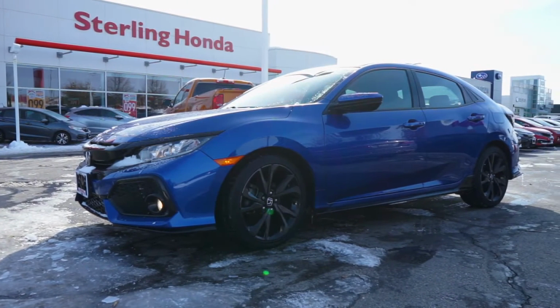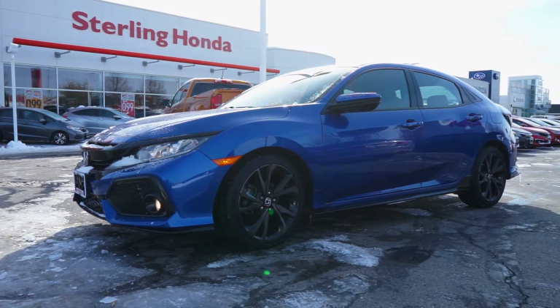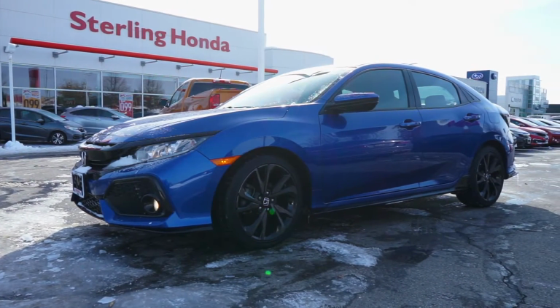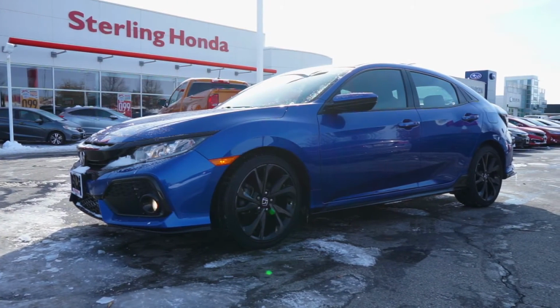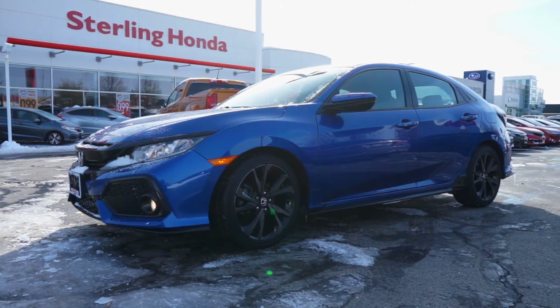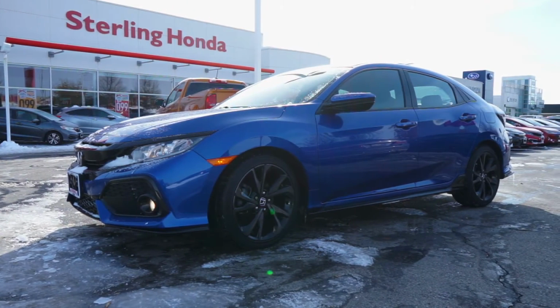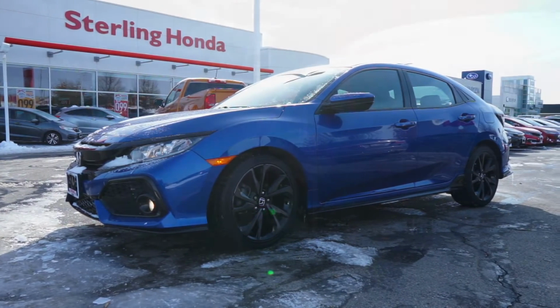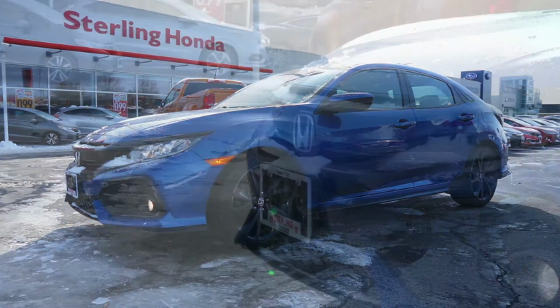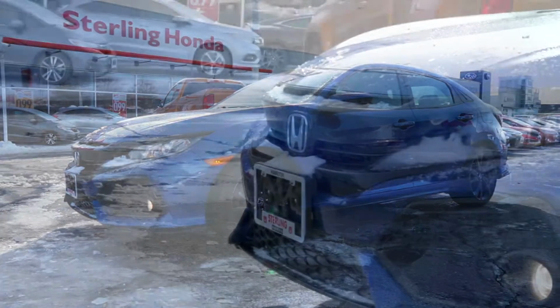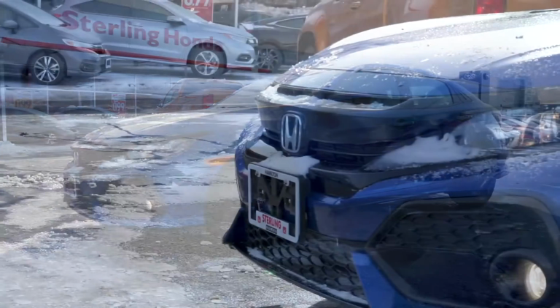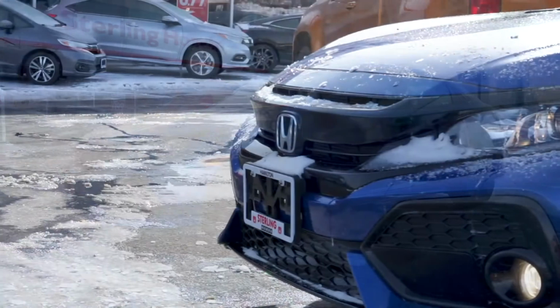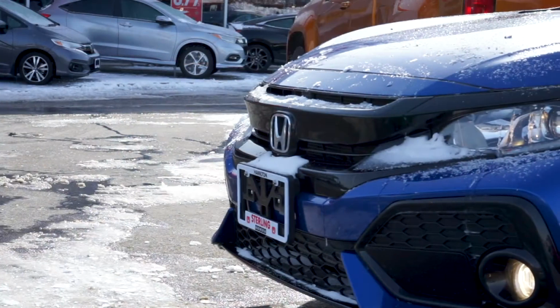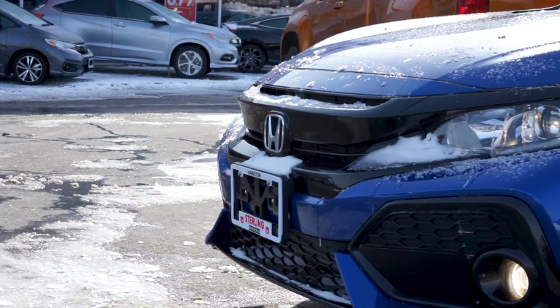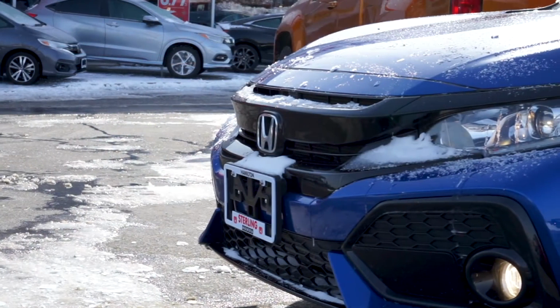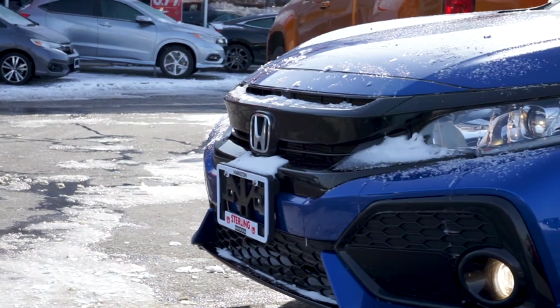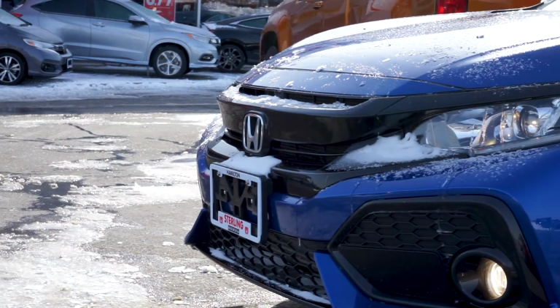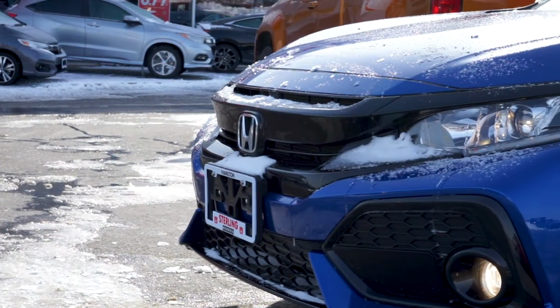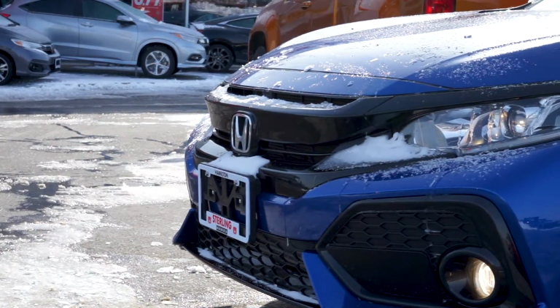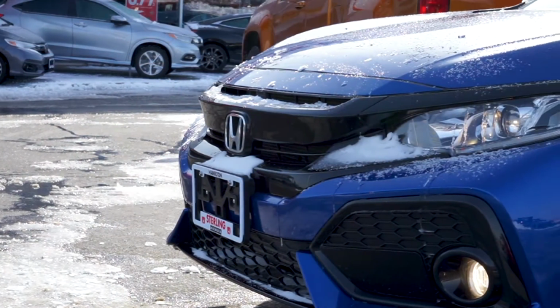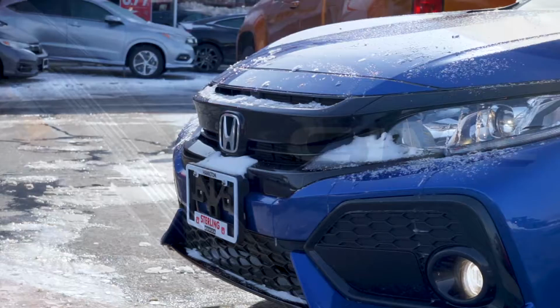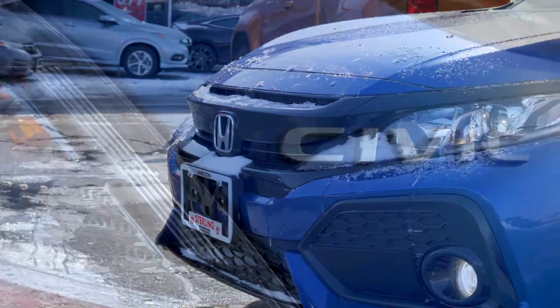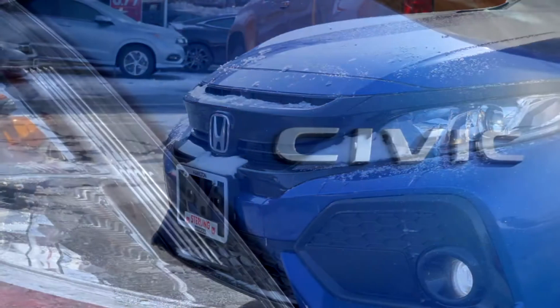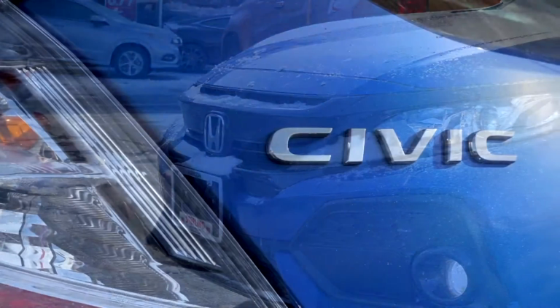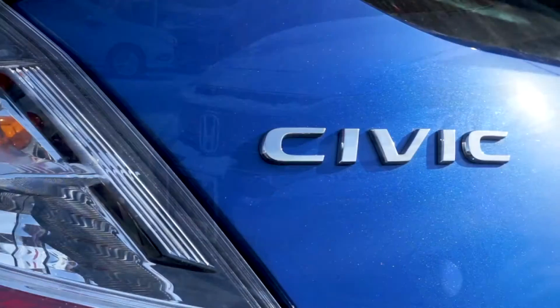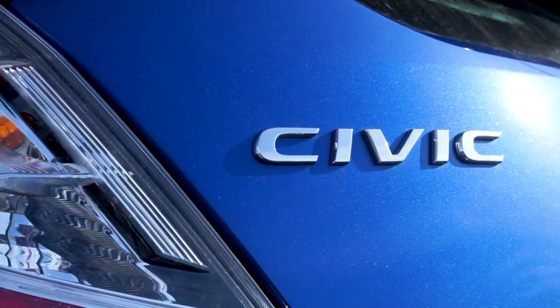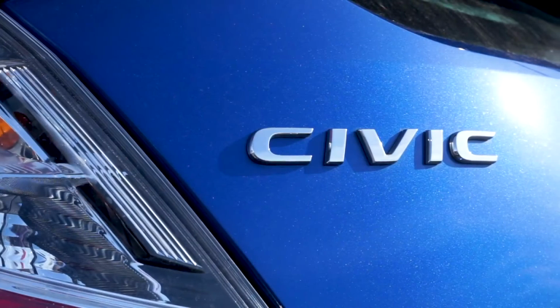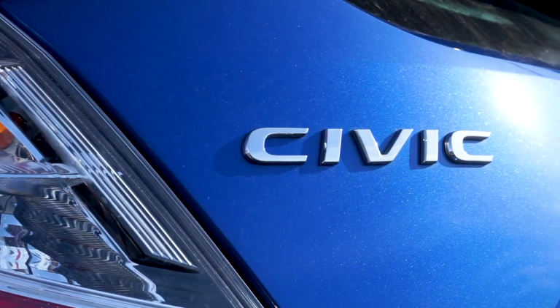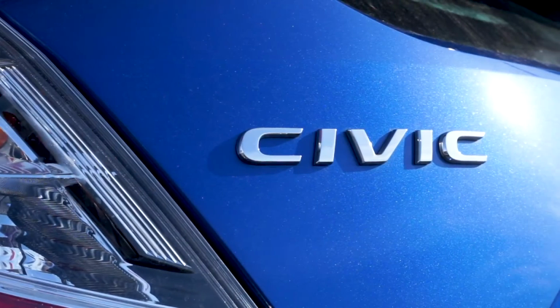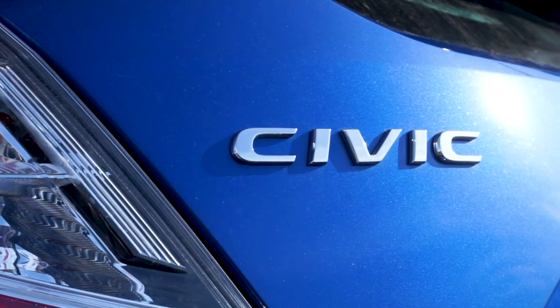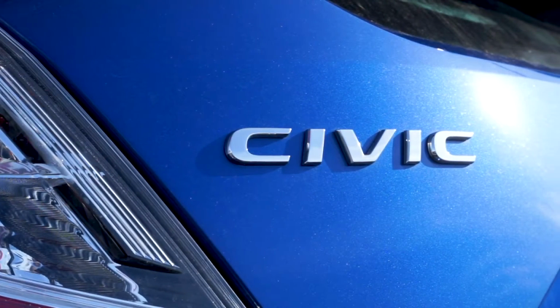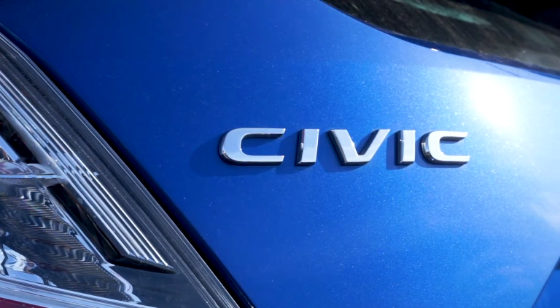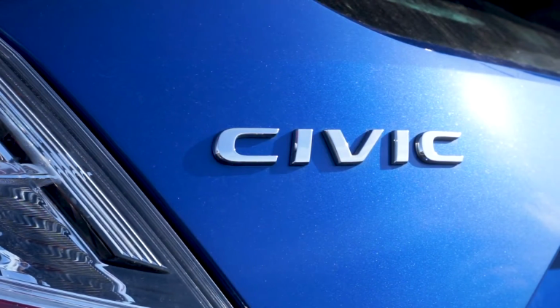Alisa here from Sterling Honda, and in today's video I'll be showing you our 2018 Honda Civic Sport.